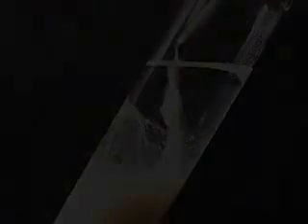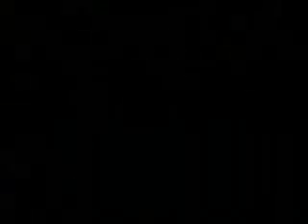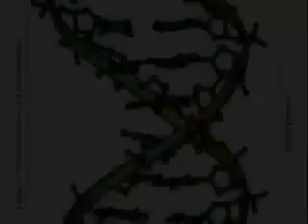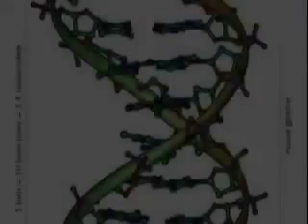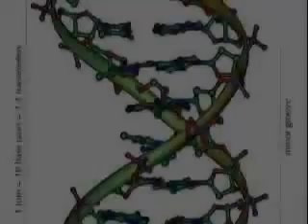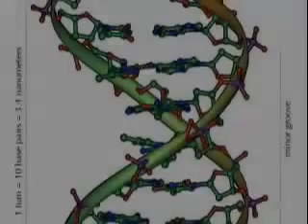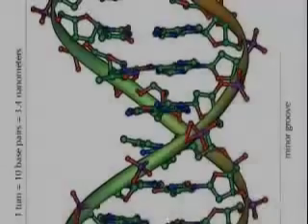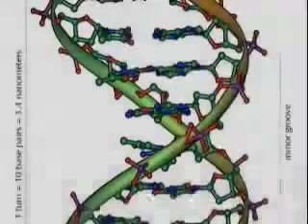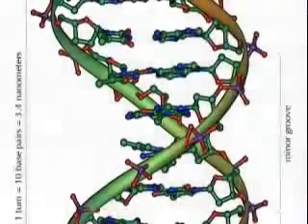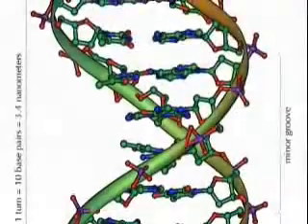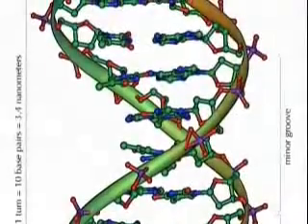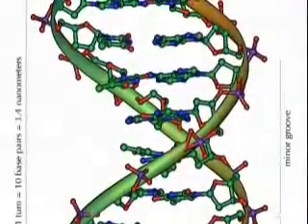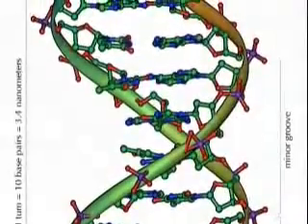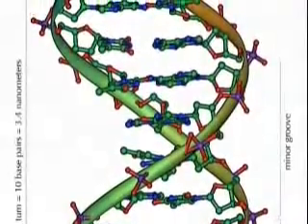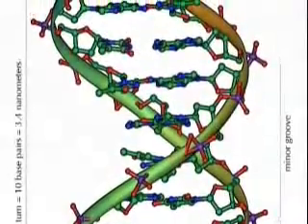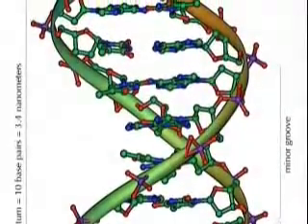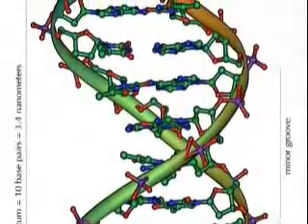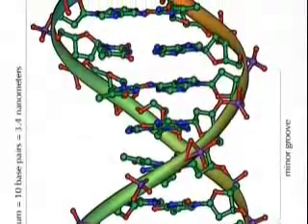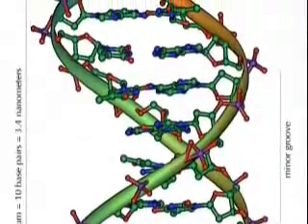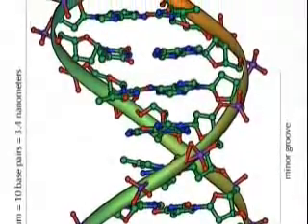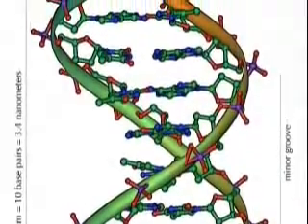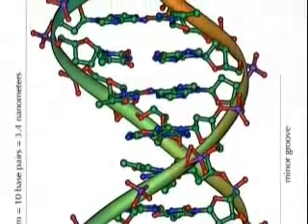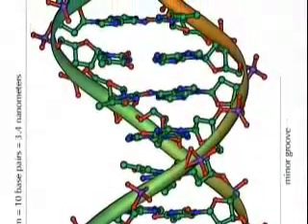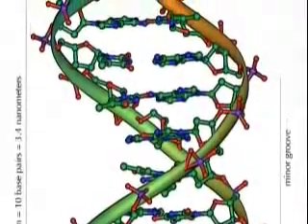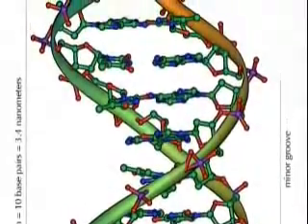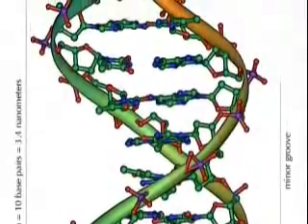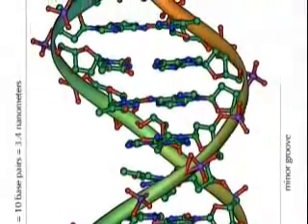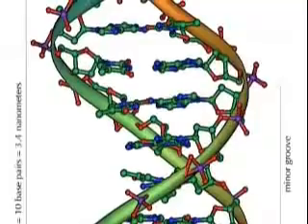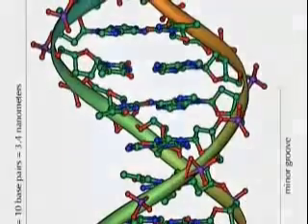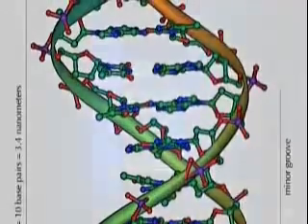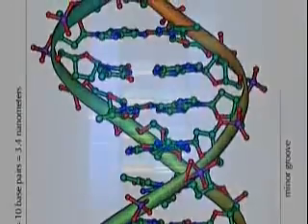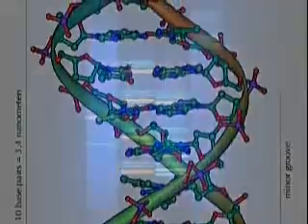If you're interested in going further with this project, you'll have to learn about gel electrophoresis.